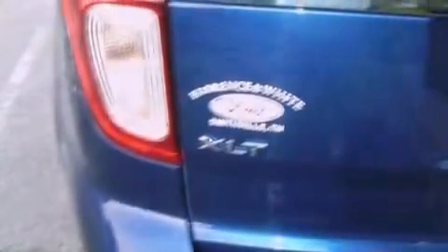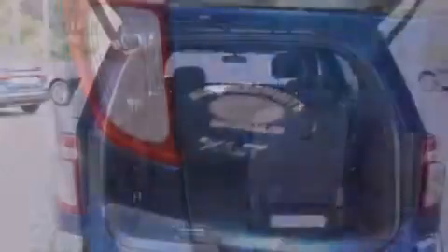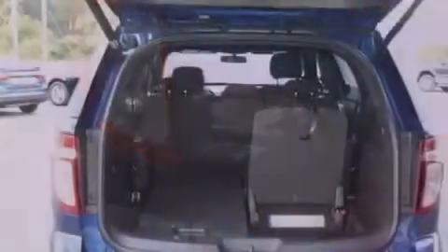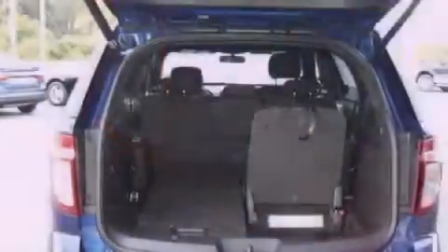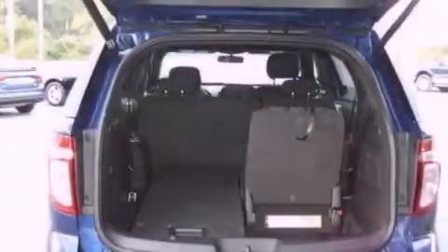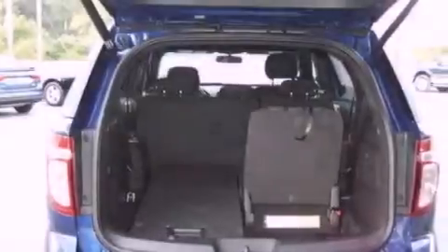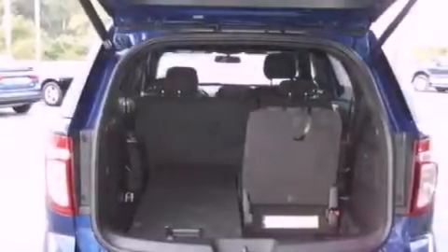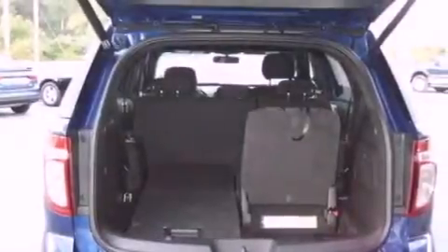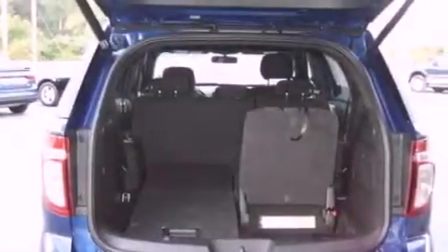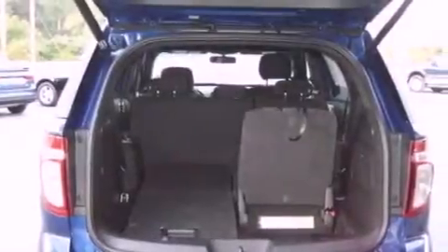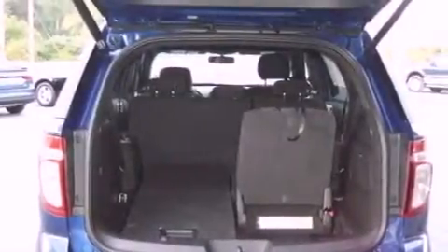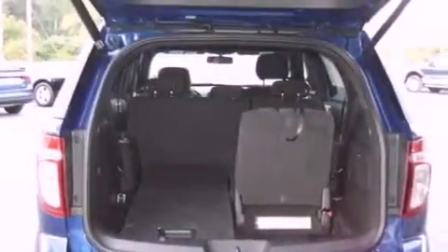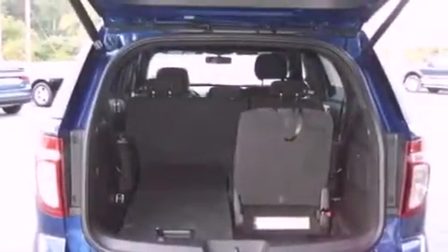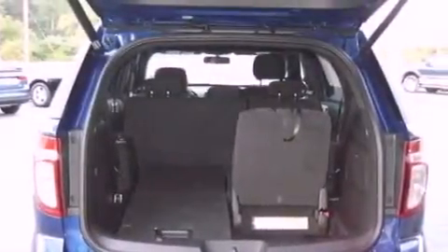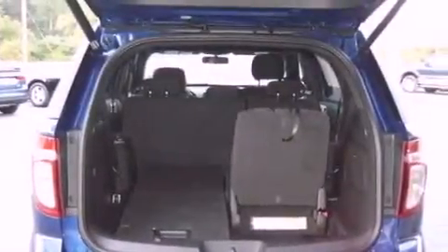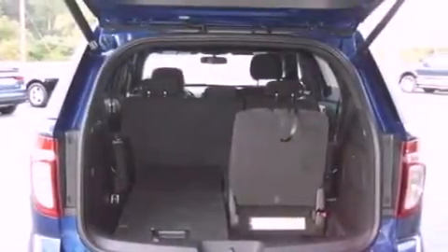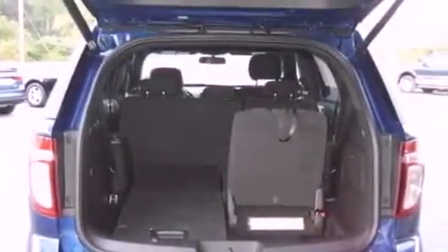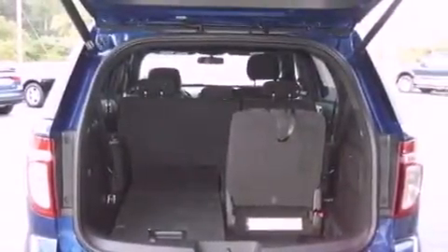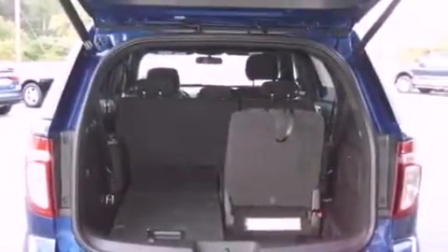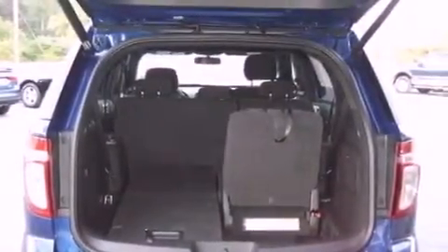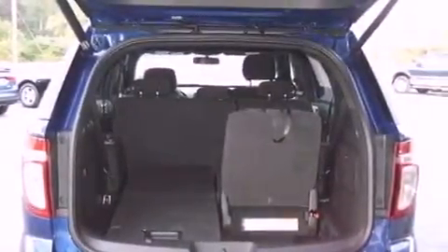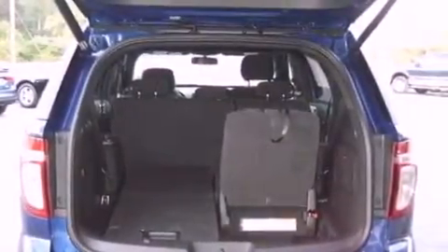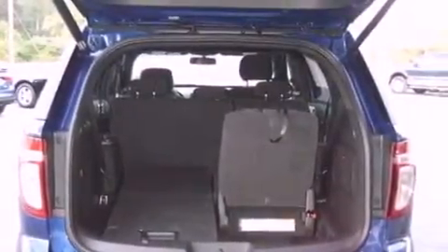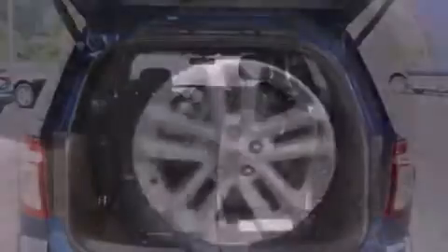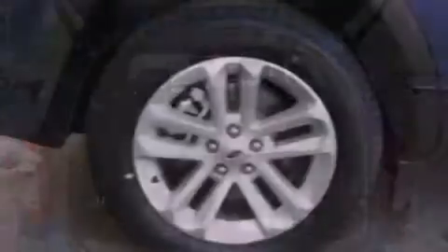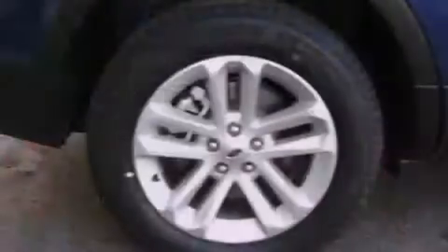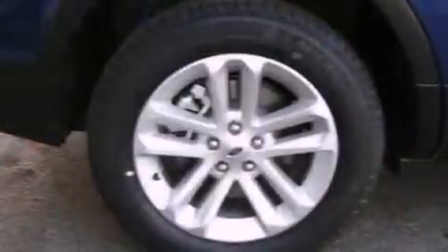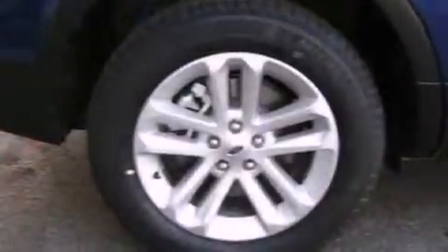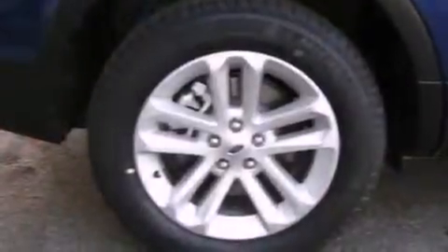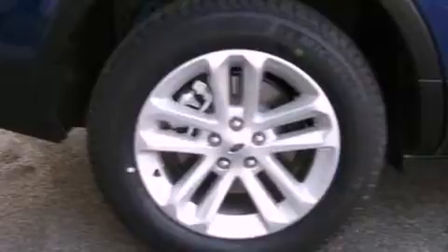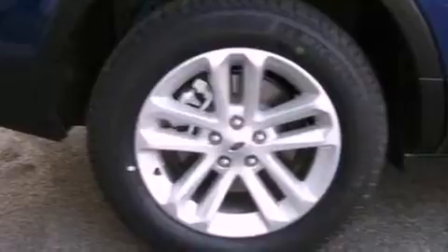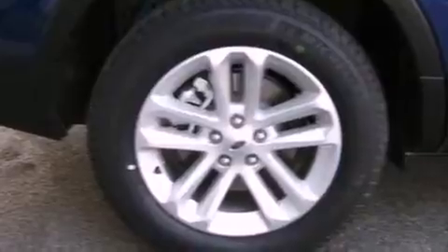A rear spoiler, a security system, dusk-sensing headlights, front and rear reading lights, and roof rails.